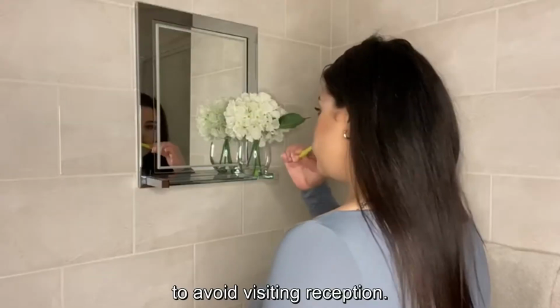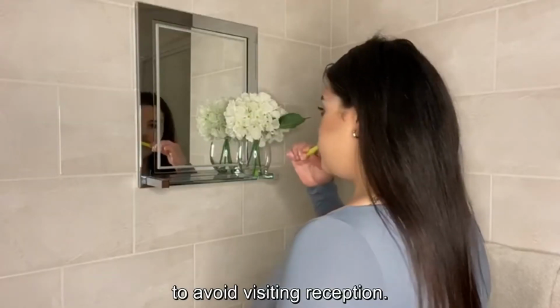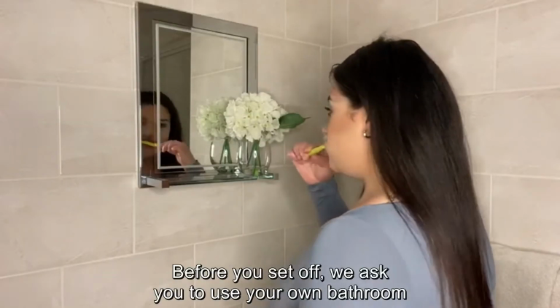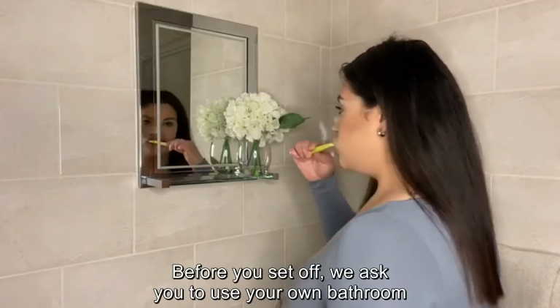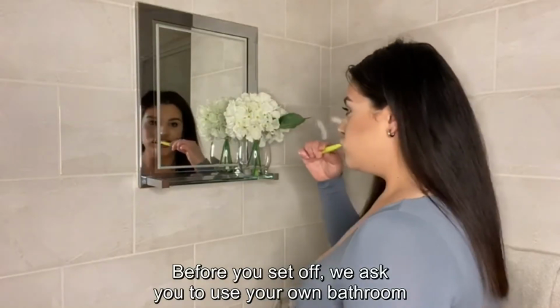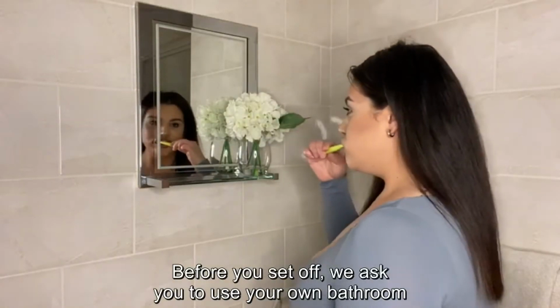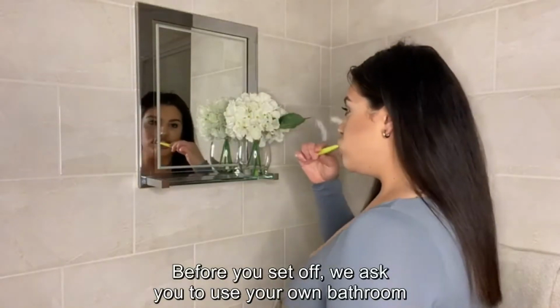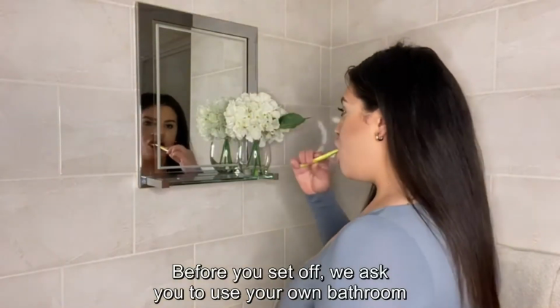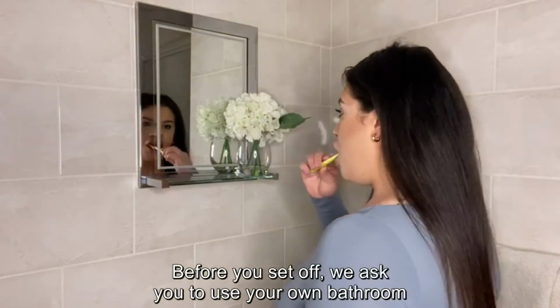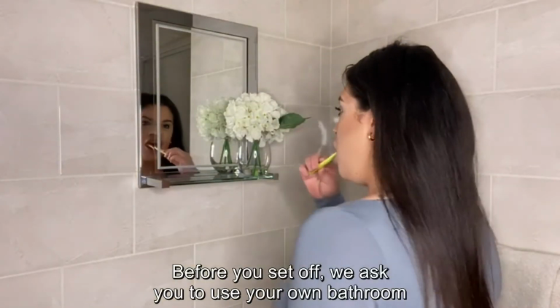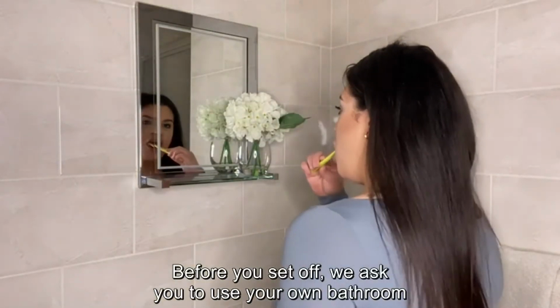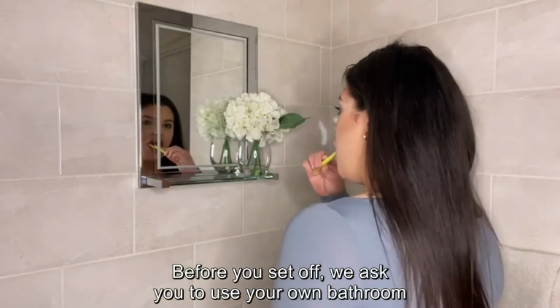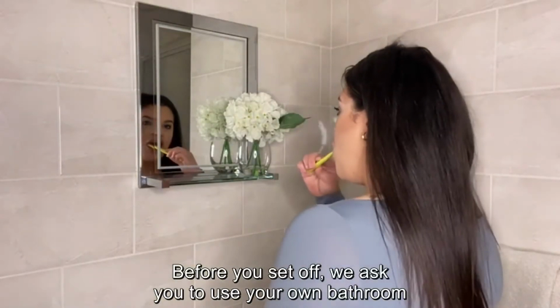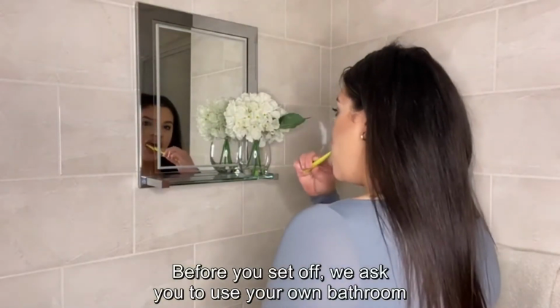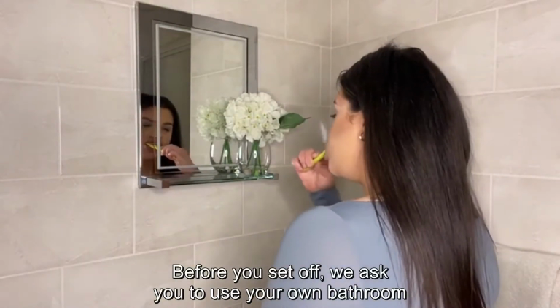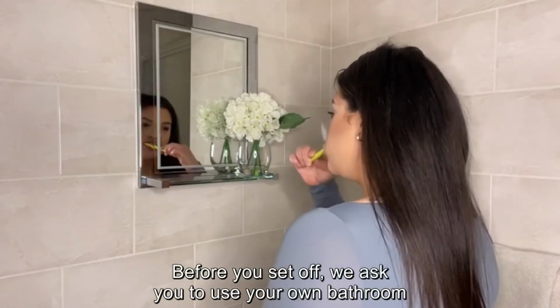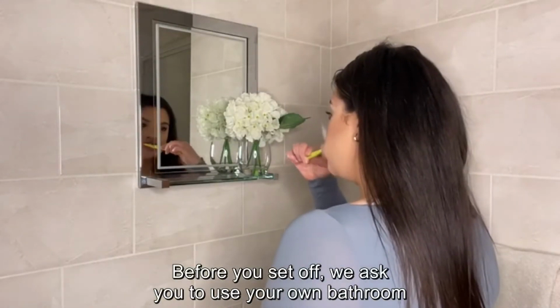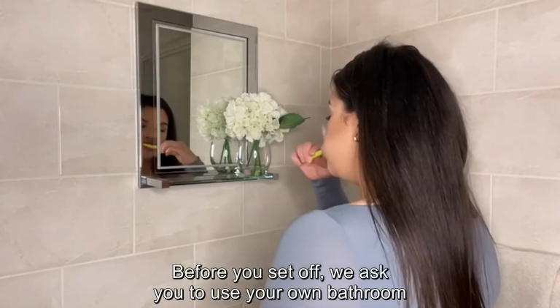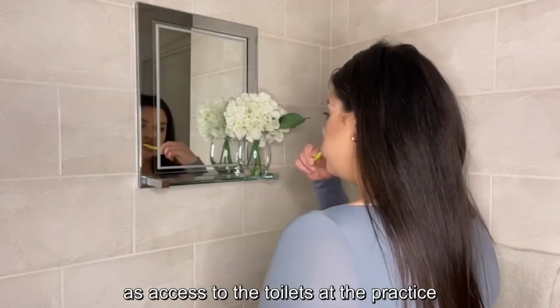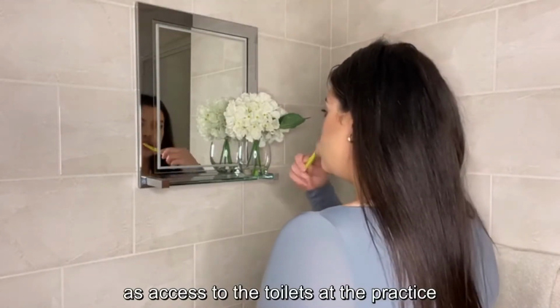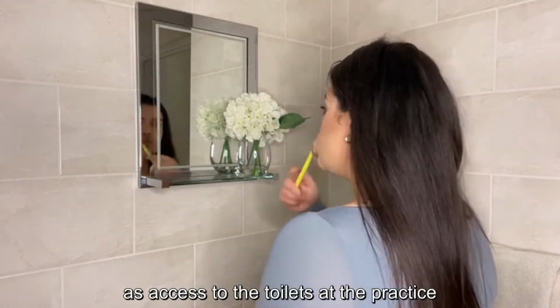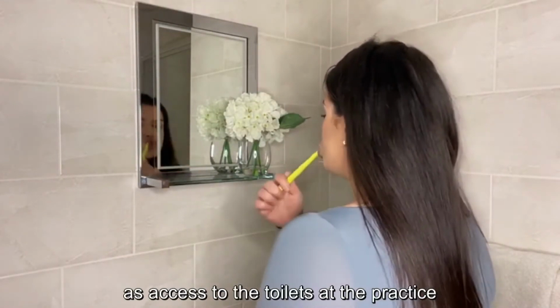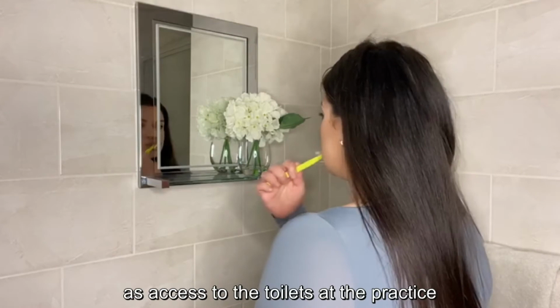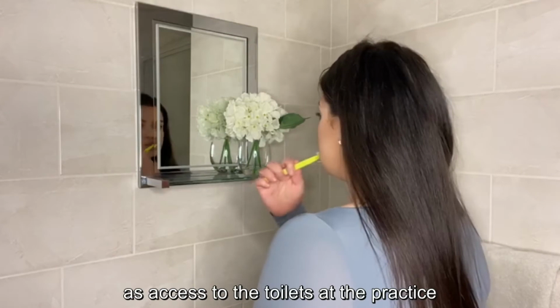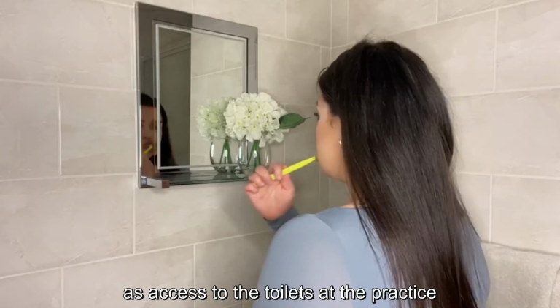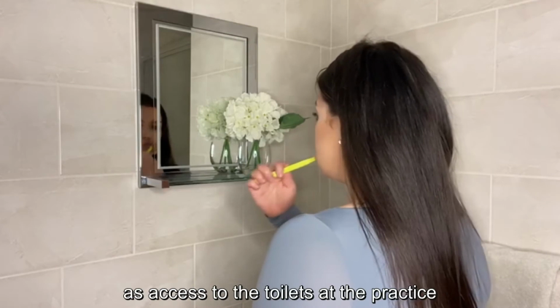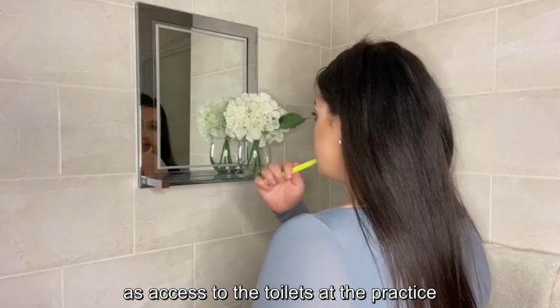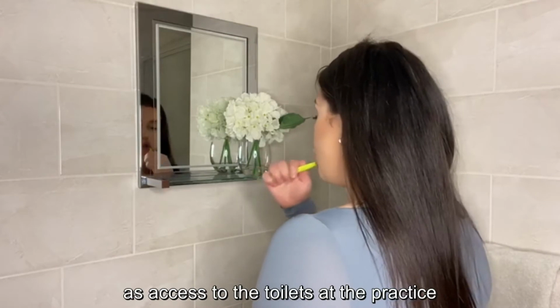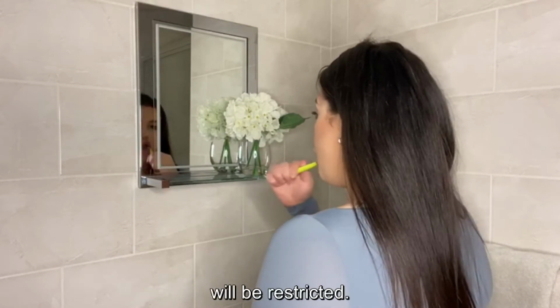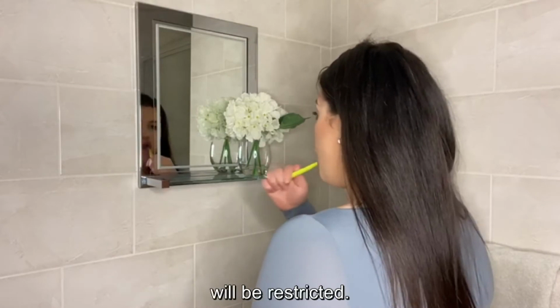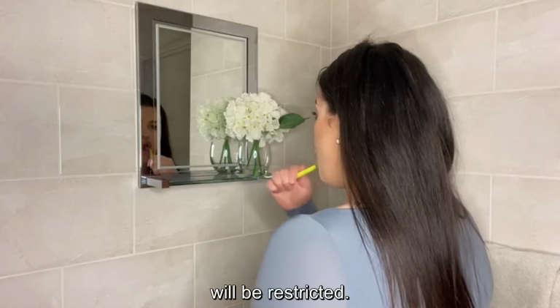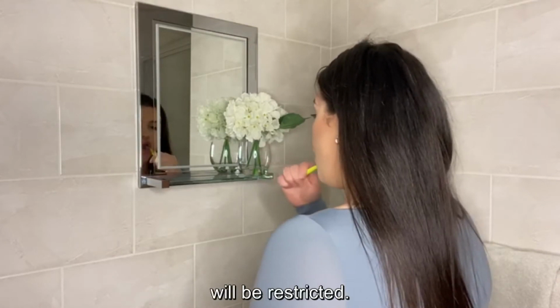Before you set off, we ask you to use your own bathroom as access to the toilets at the practice will be restricted.